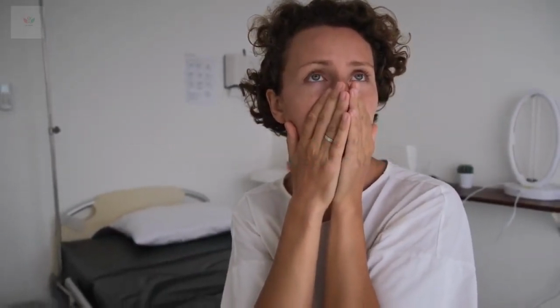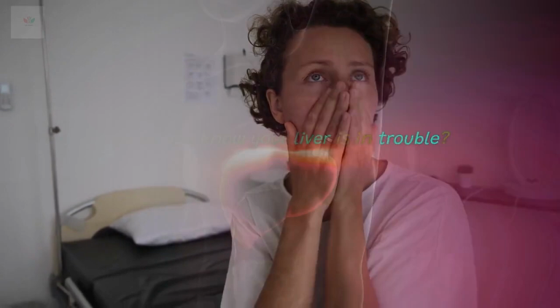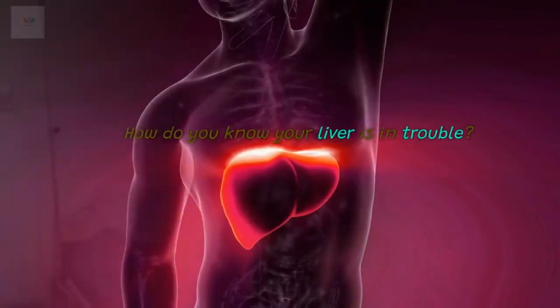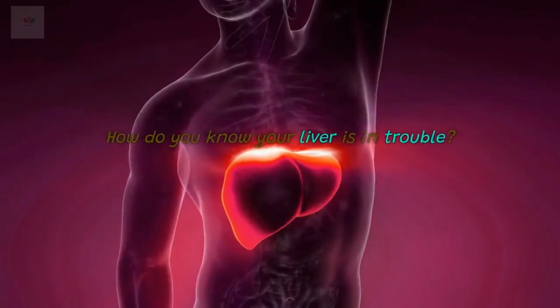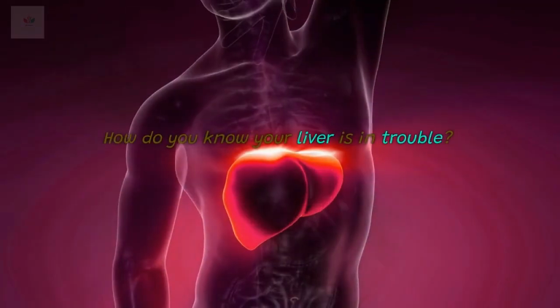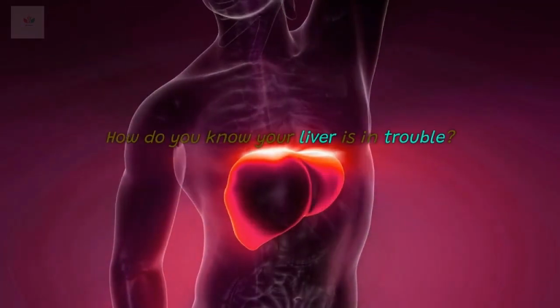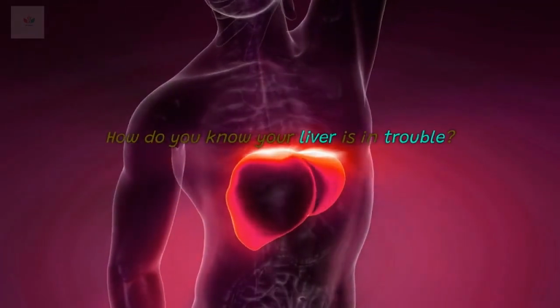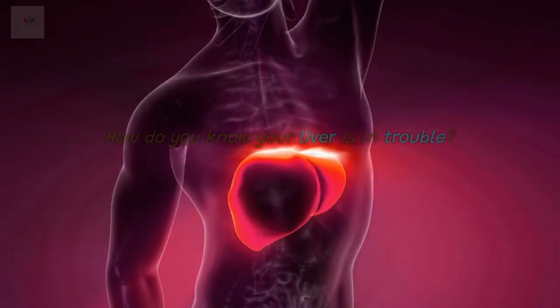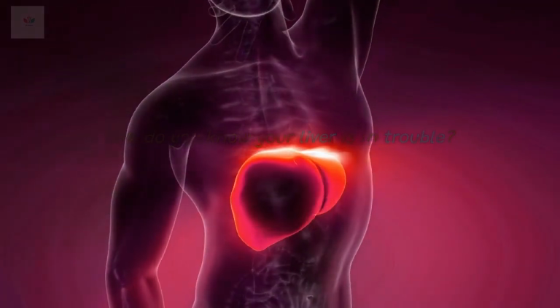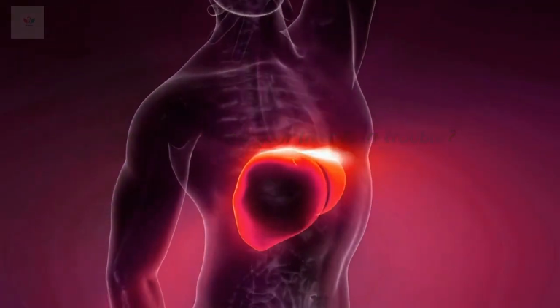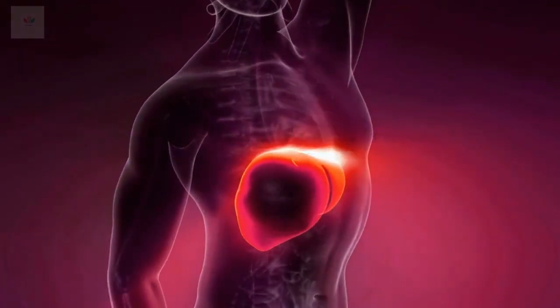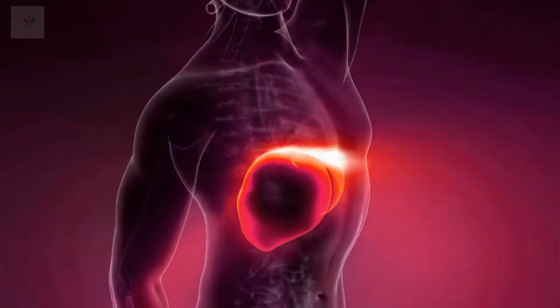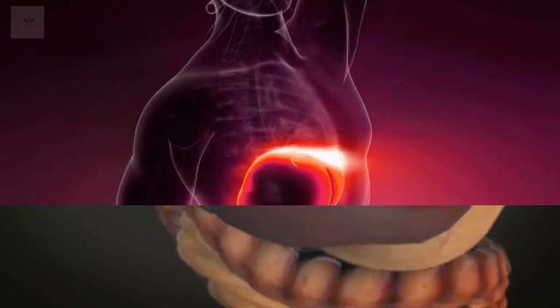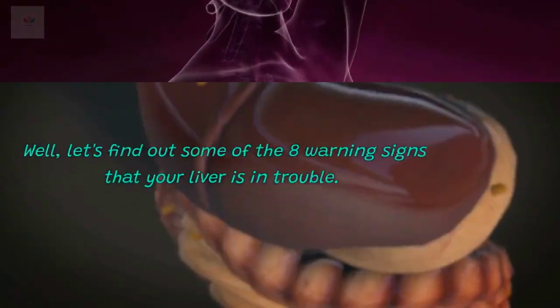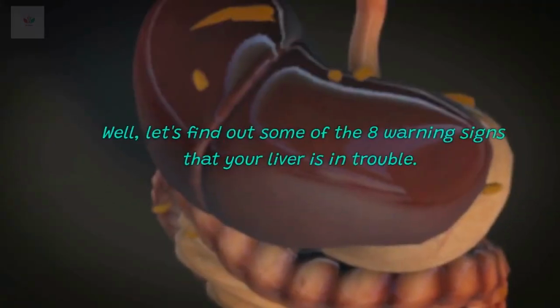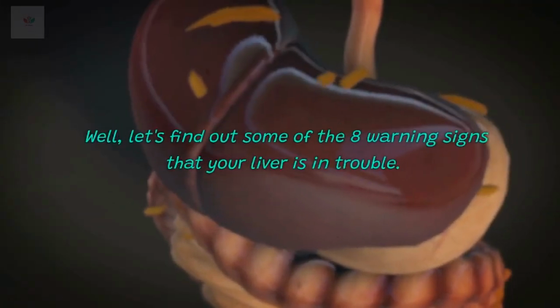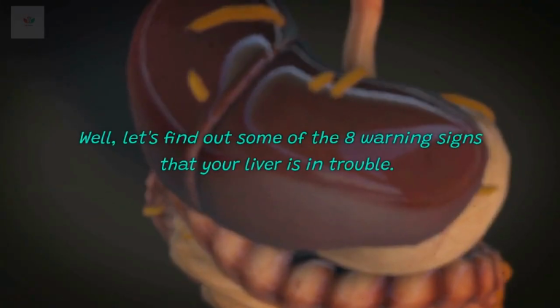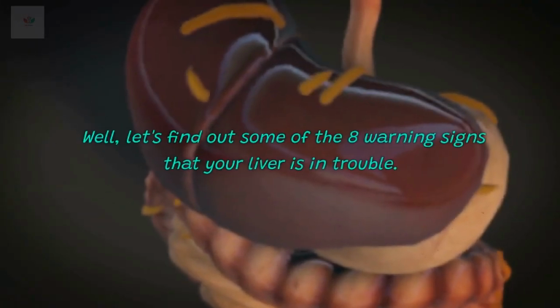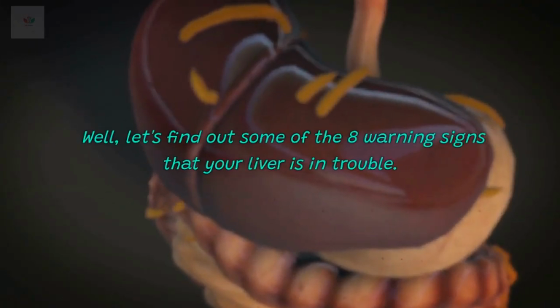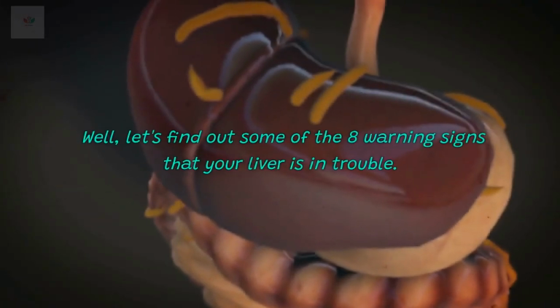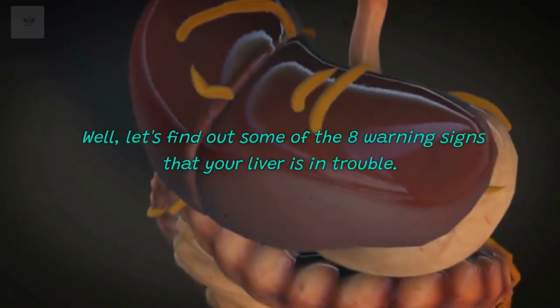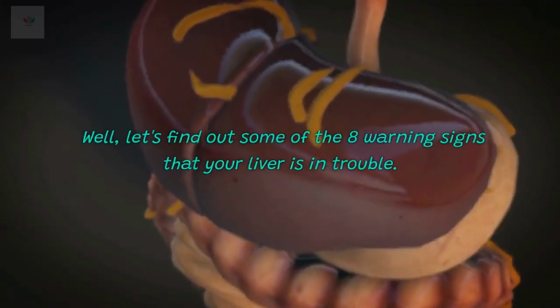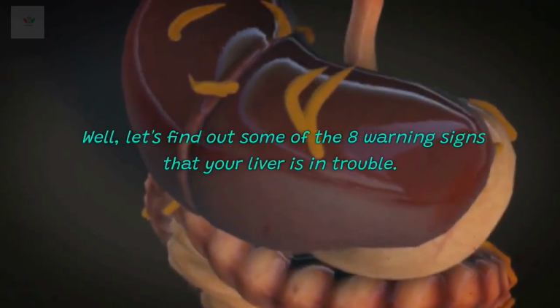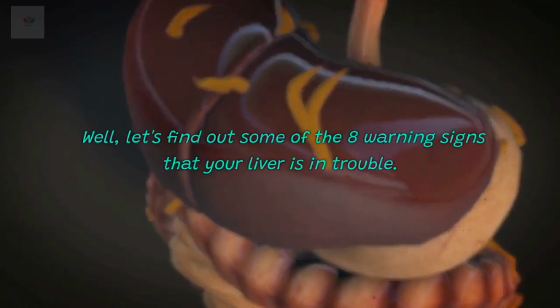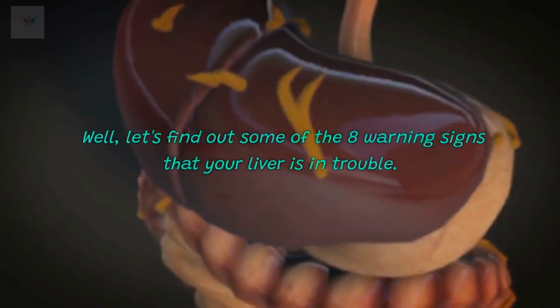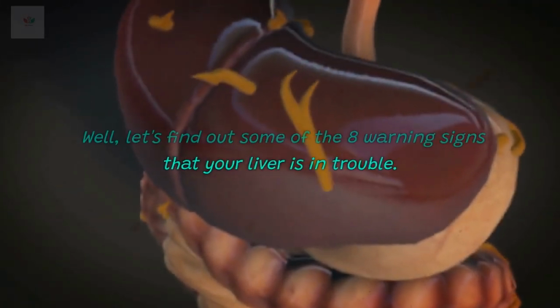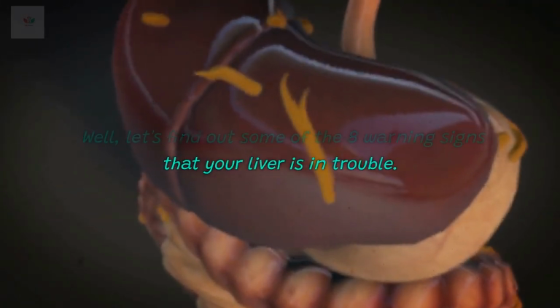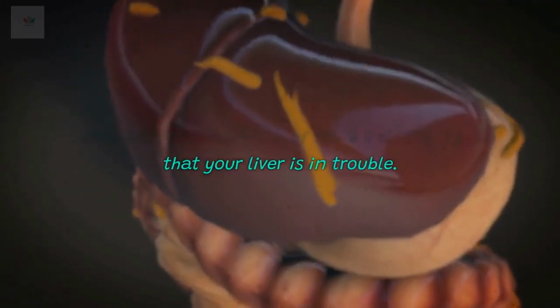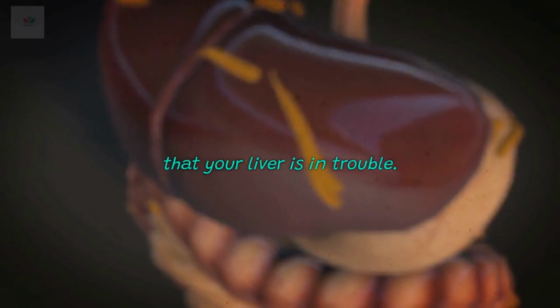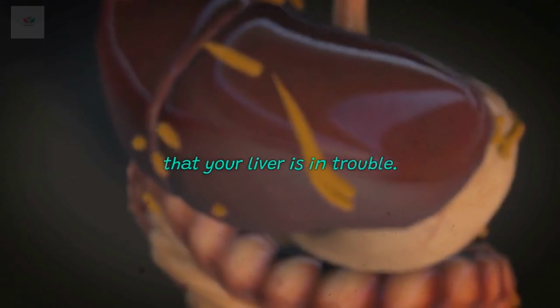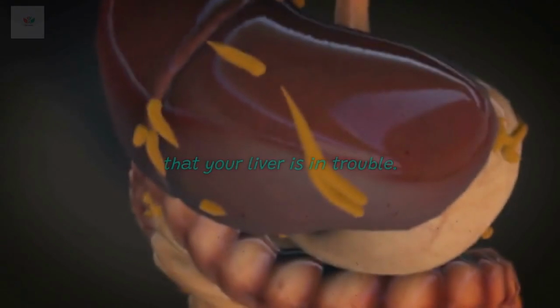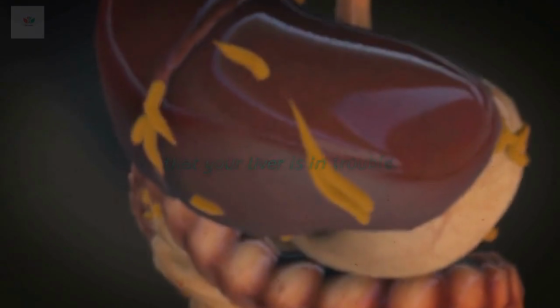How do you know your liver is in trouble? Let's find out some of the 8 warning signs that your liver is in trouble.